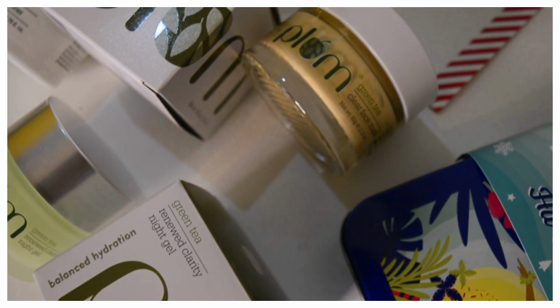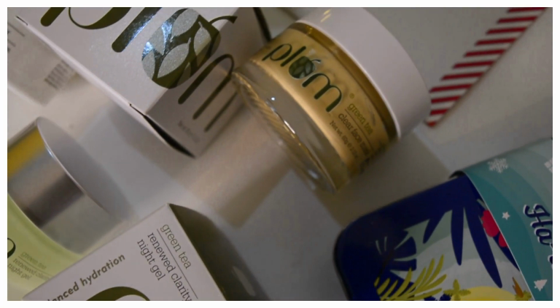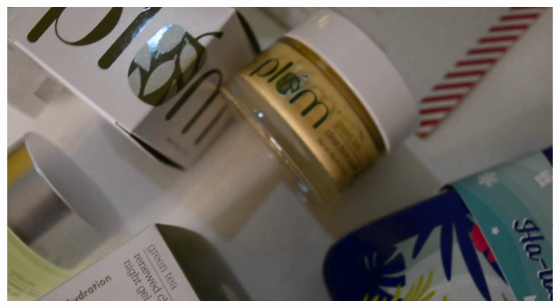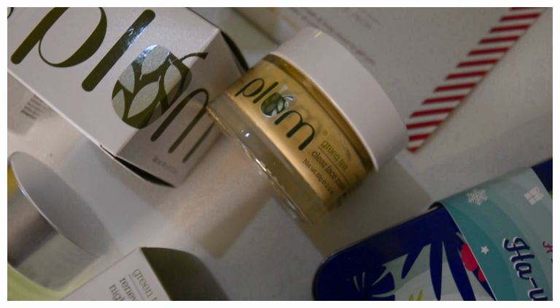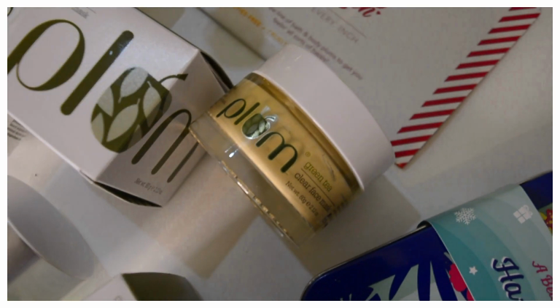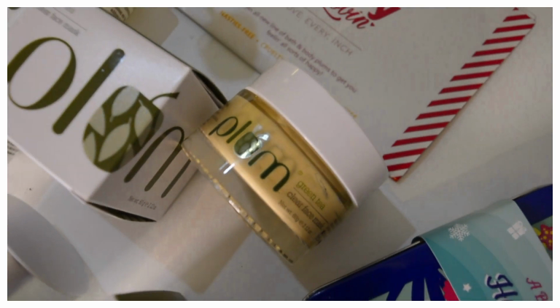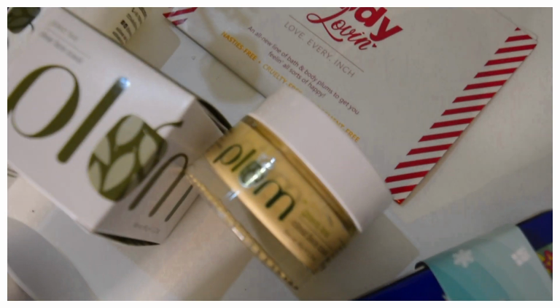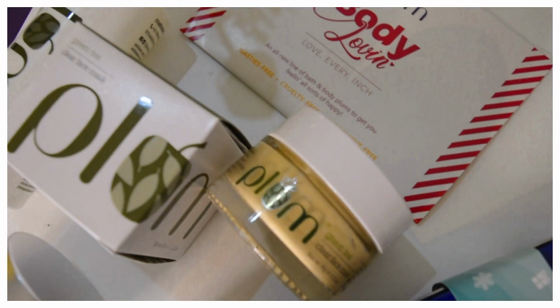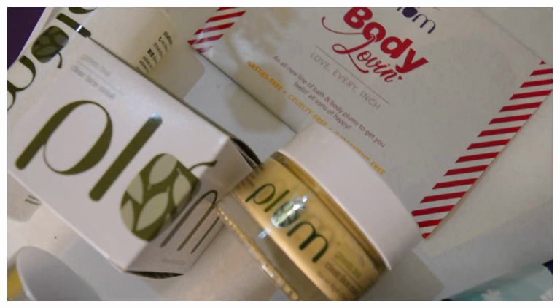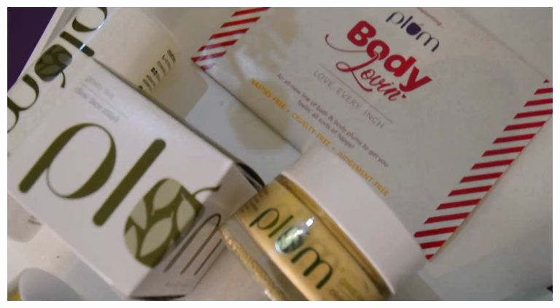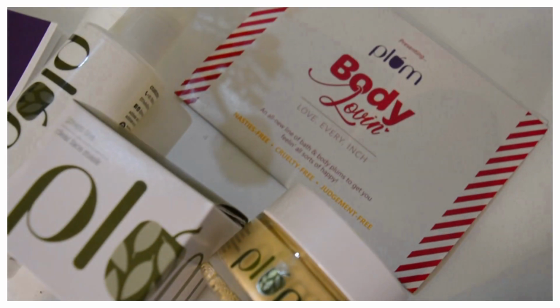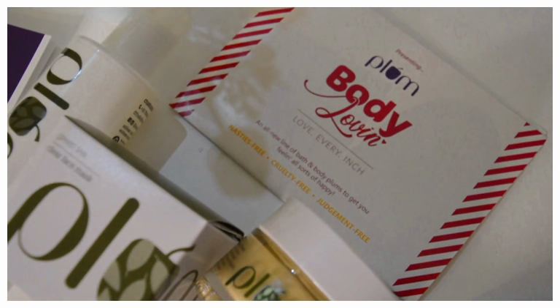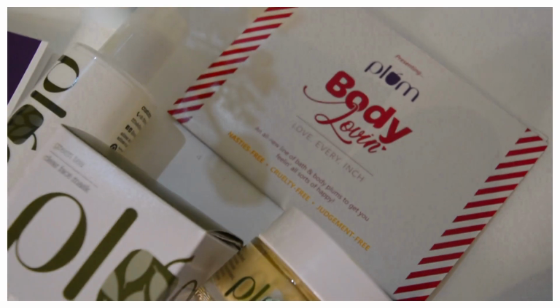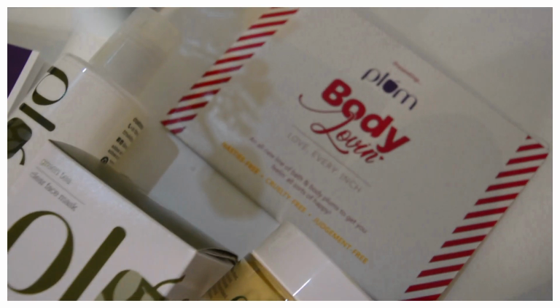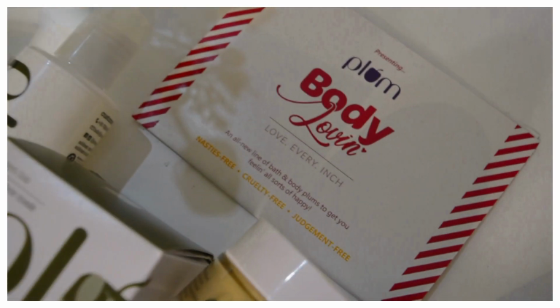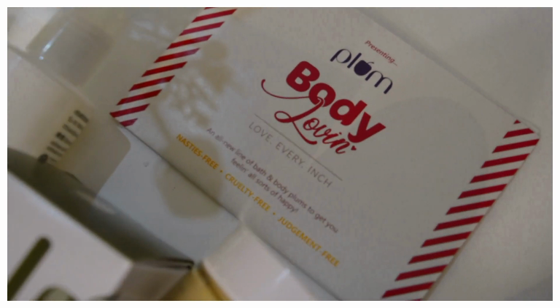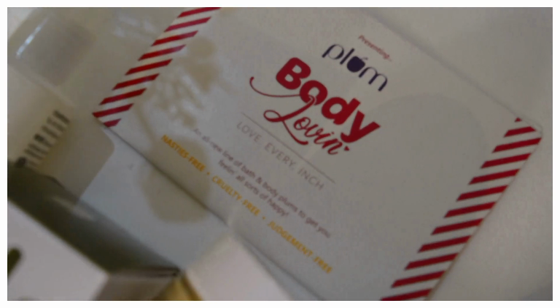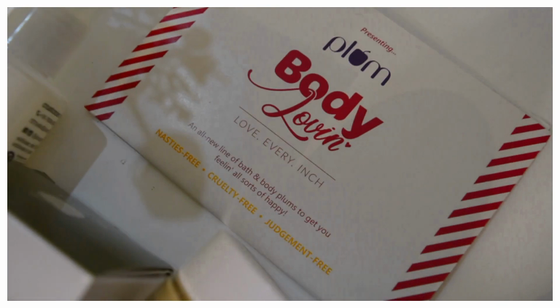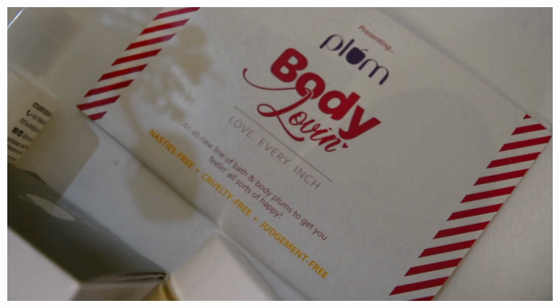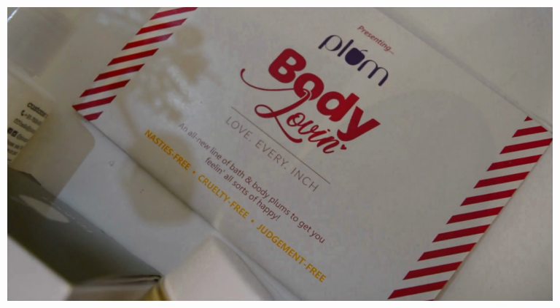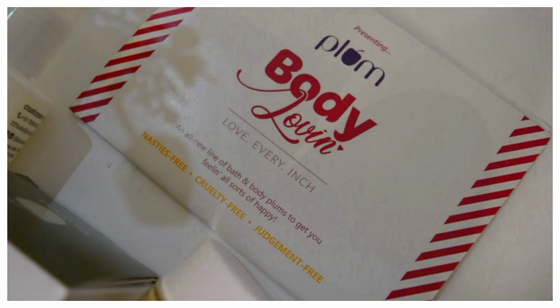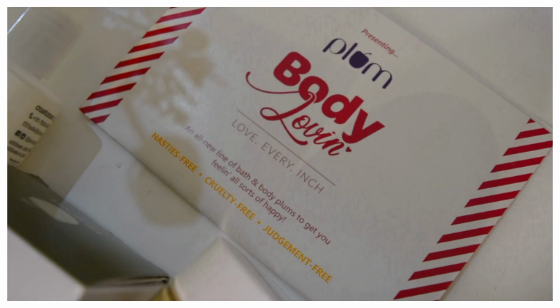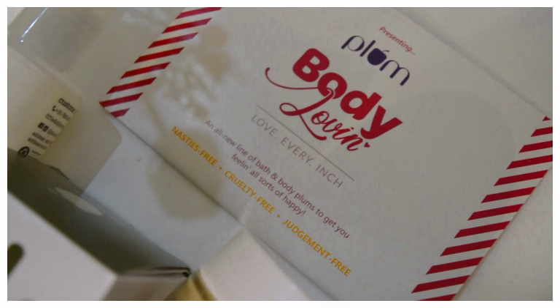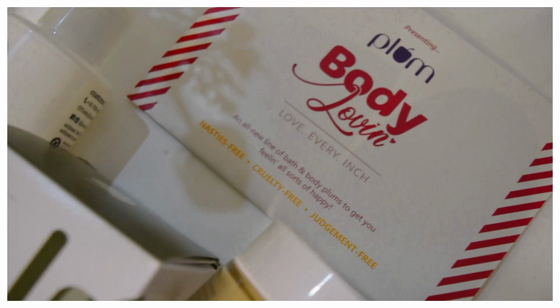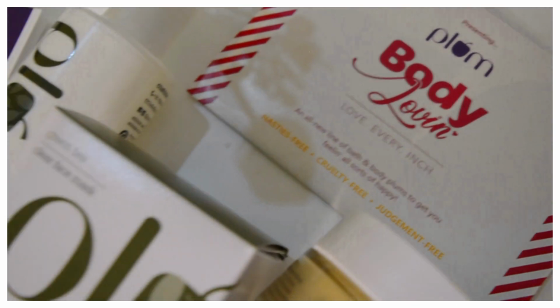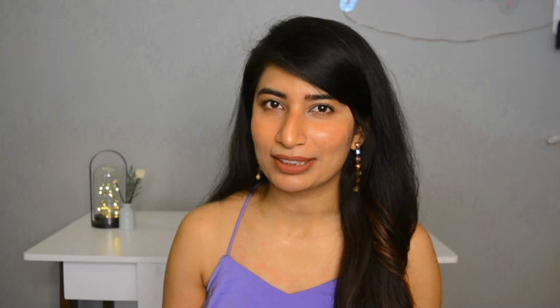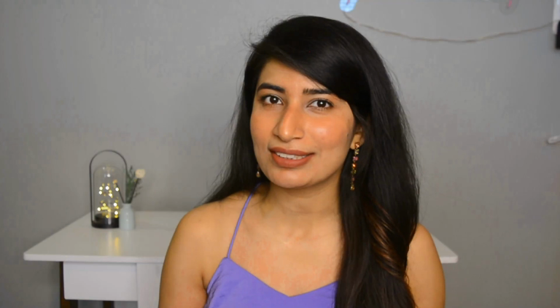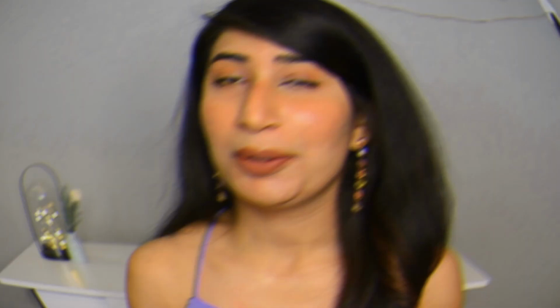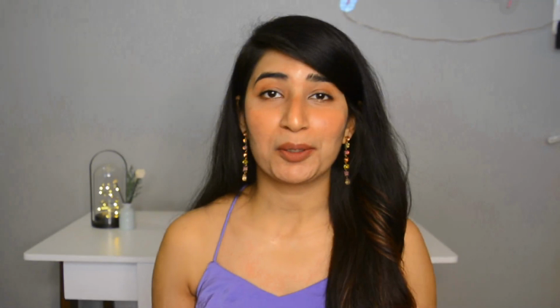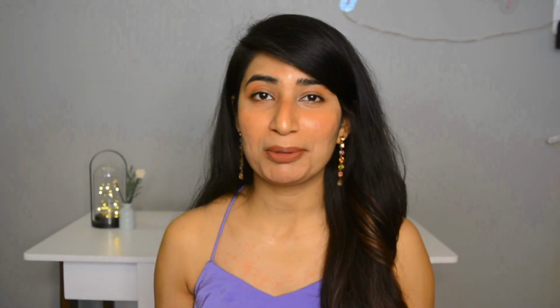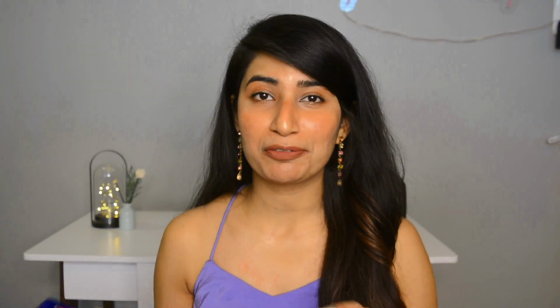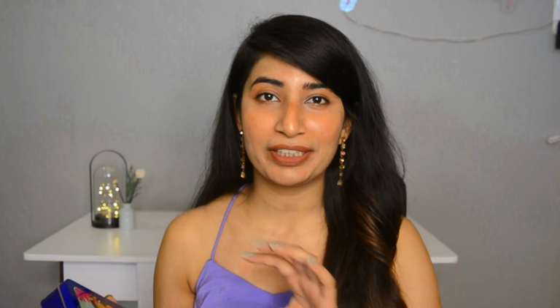All Plum Goodness products are clean, 100% vegan, and cruelty-free, delivering real results with no false promises, no fairness creams, and no harmful chemicals.